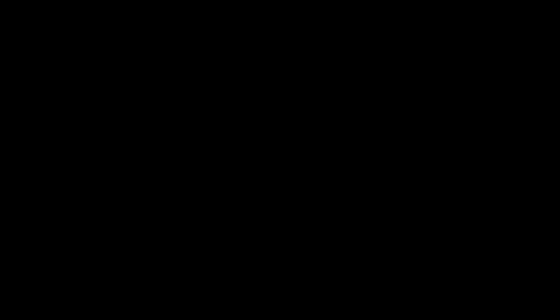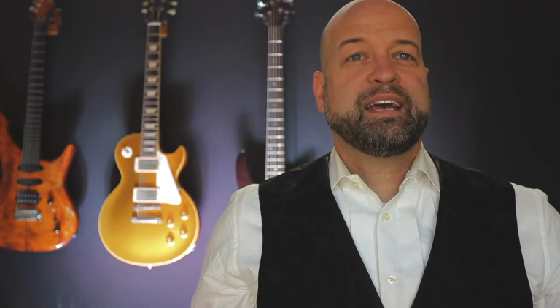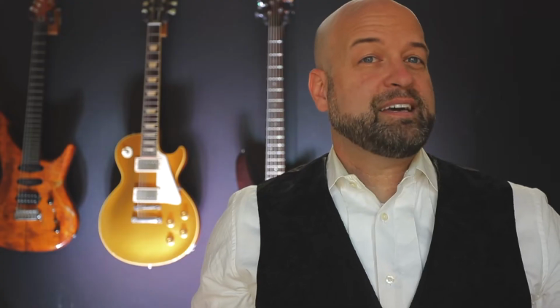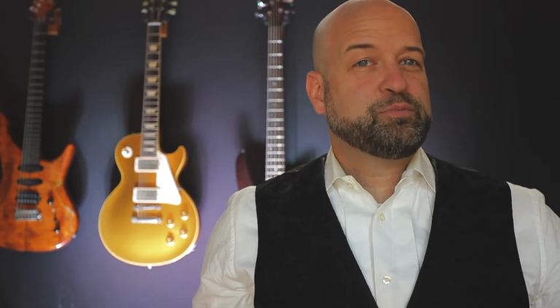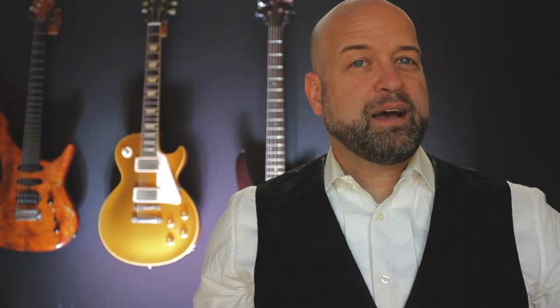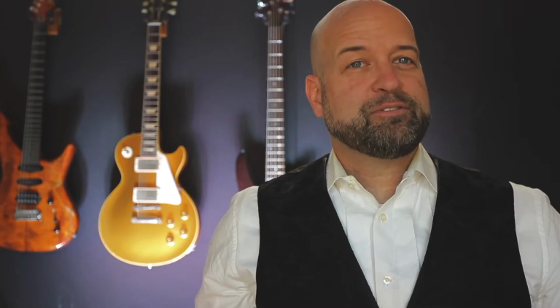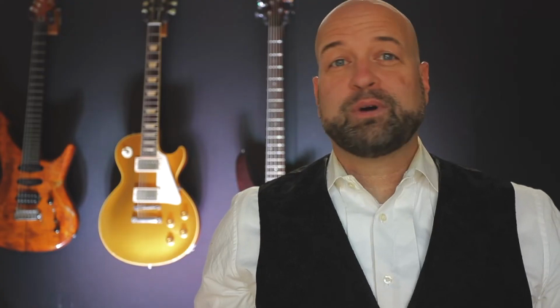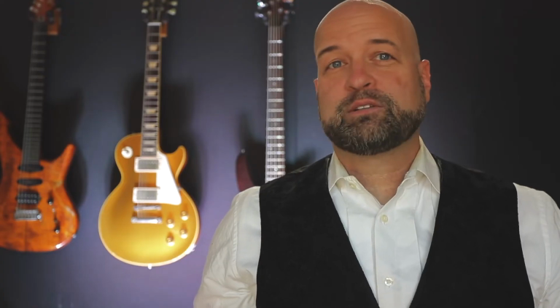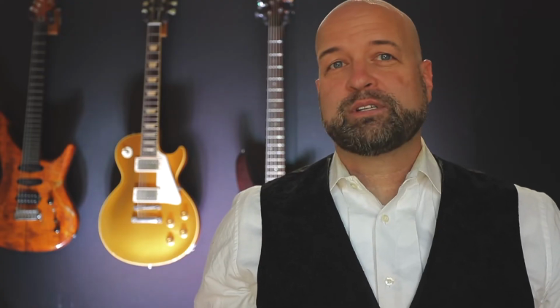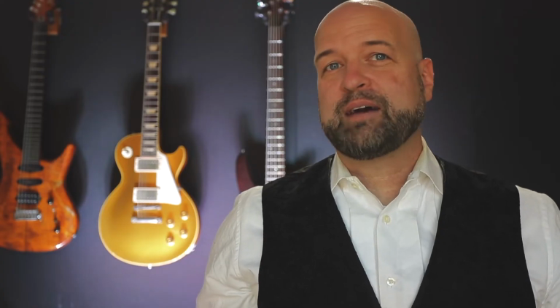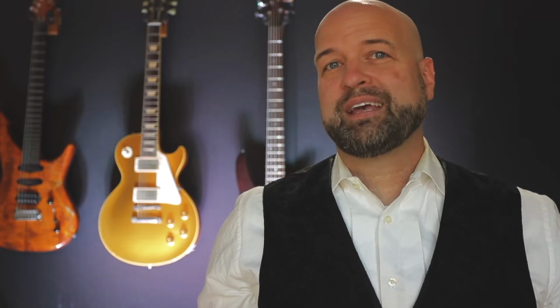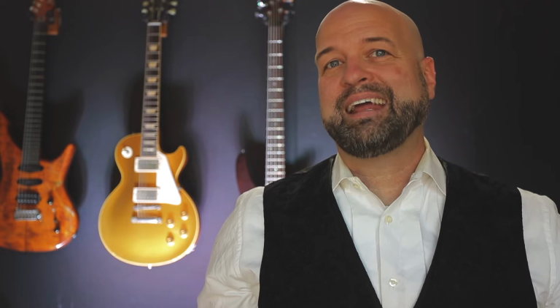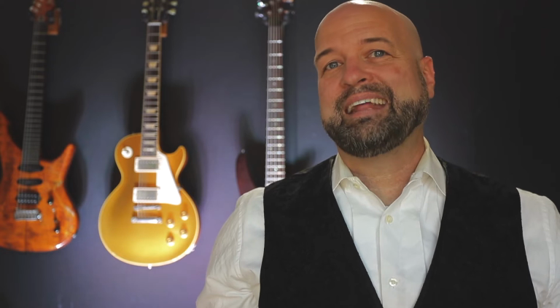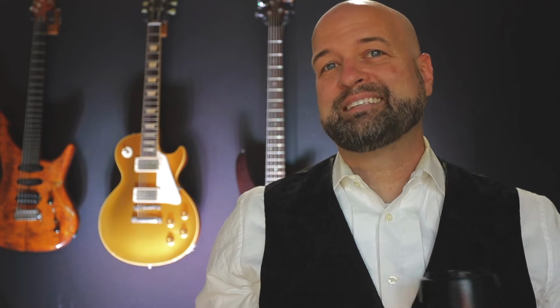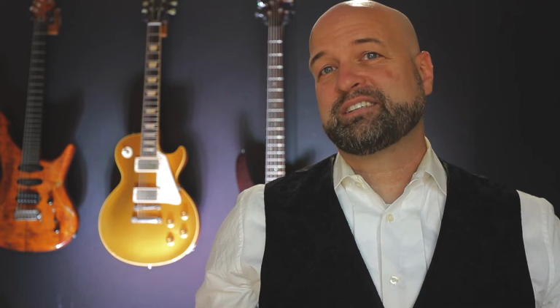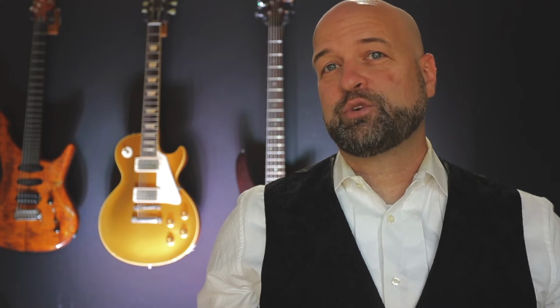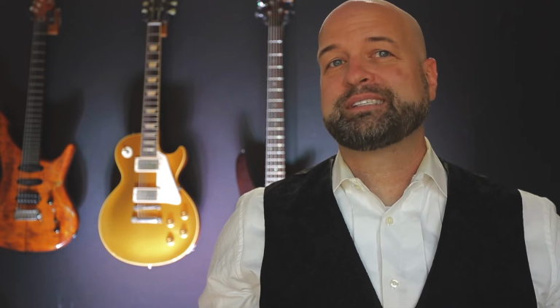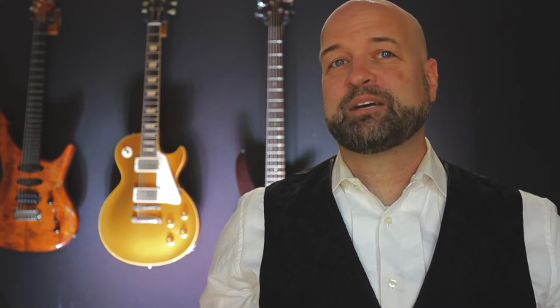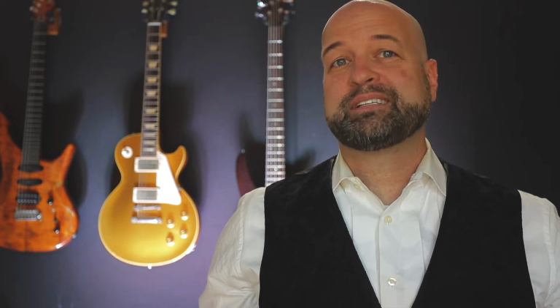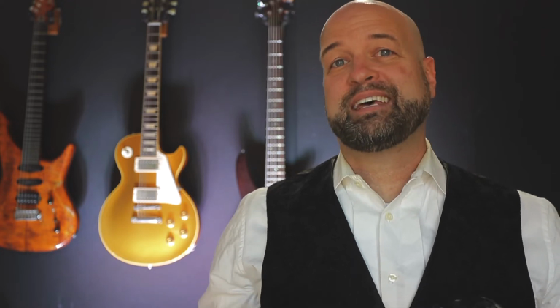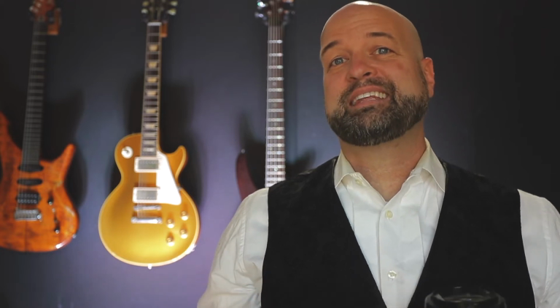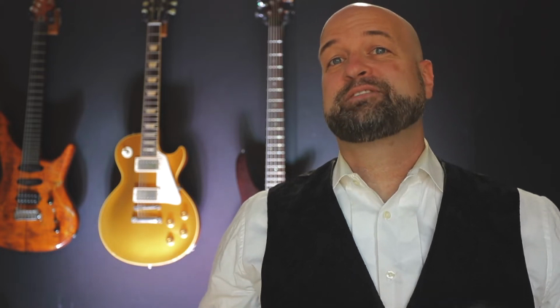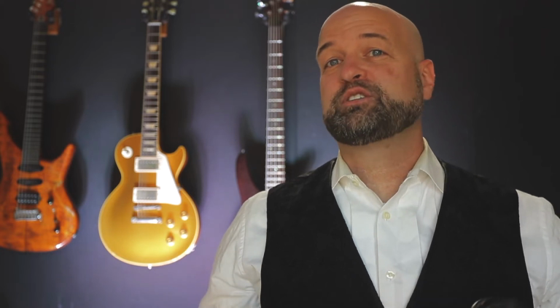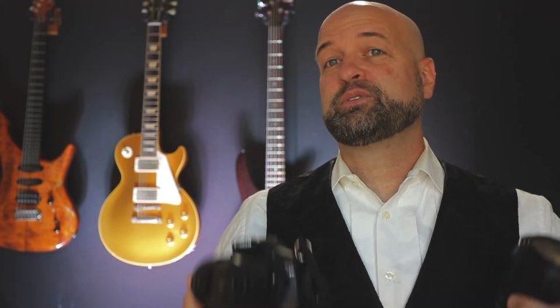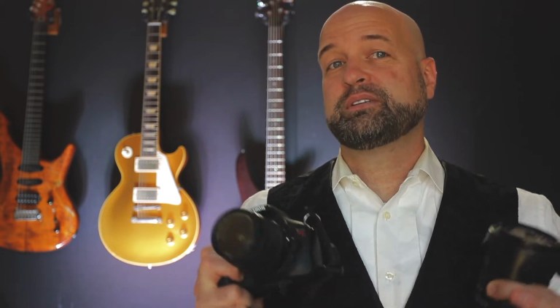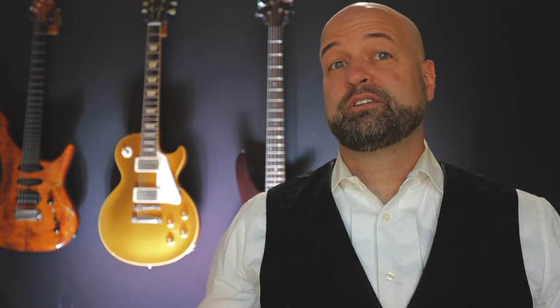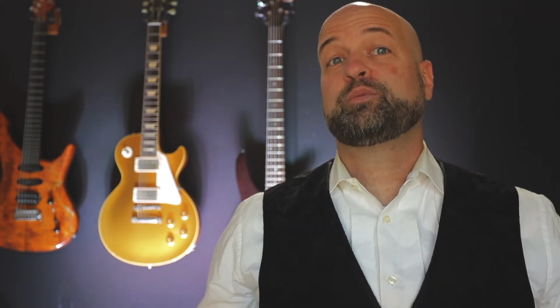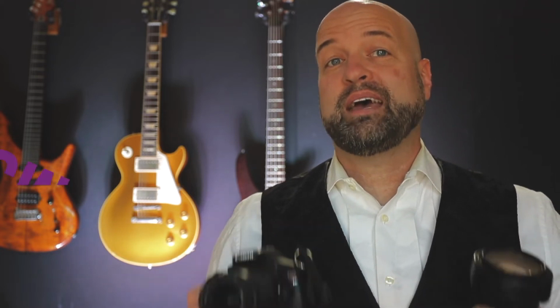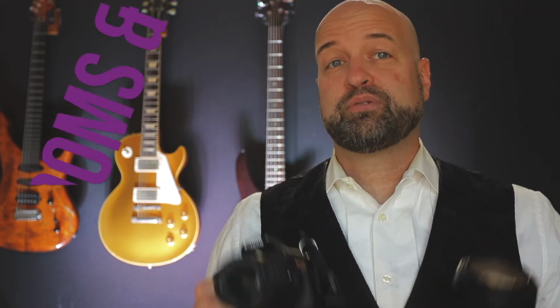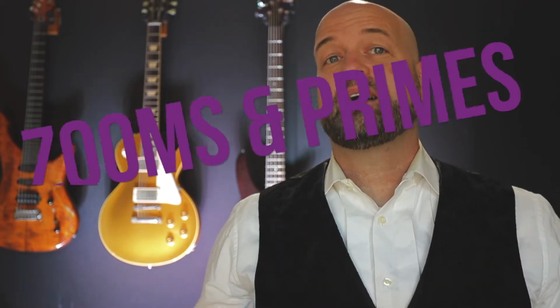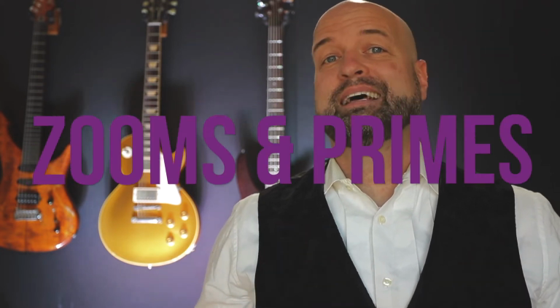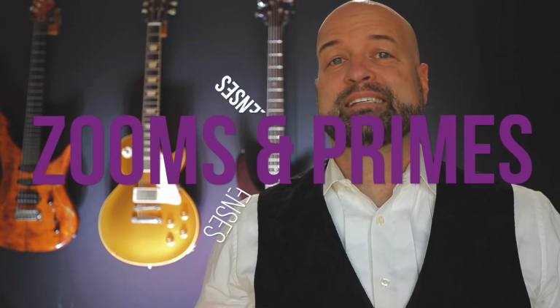Hey guys, it's Brian from Crash Course Camera again, and this is just a quick segment to tell you the difference between zoom and prime lenses.